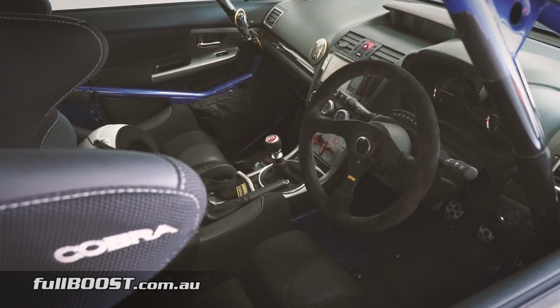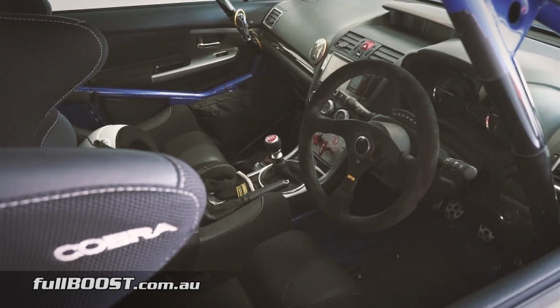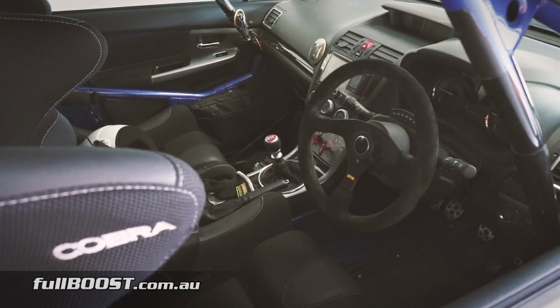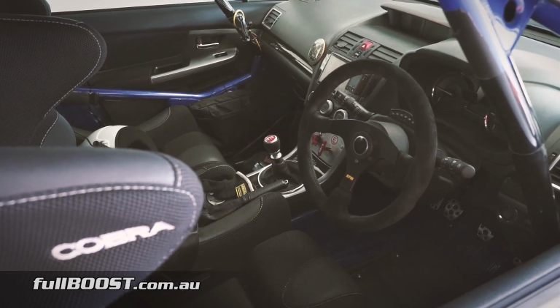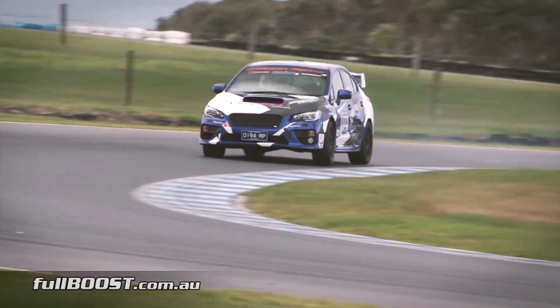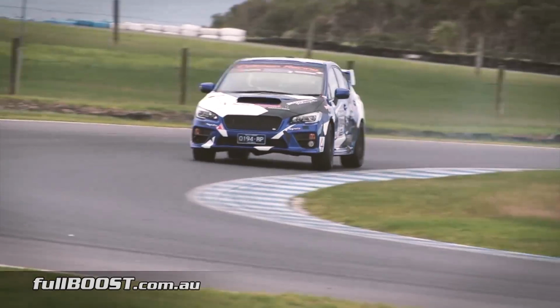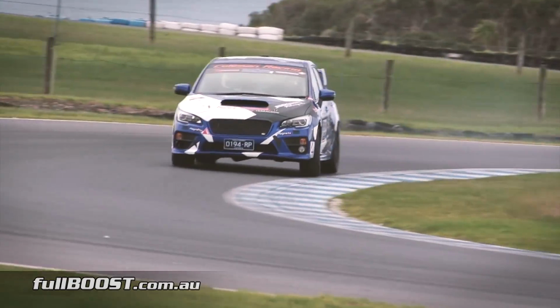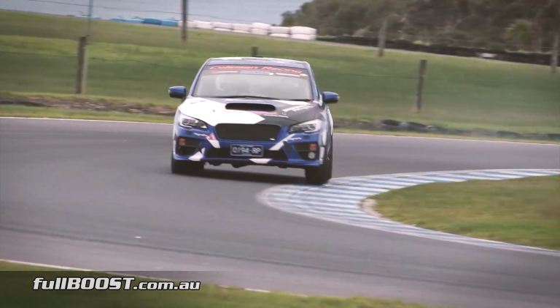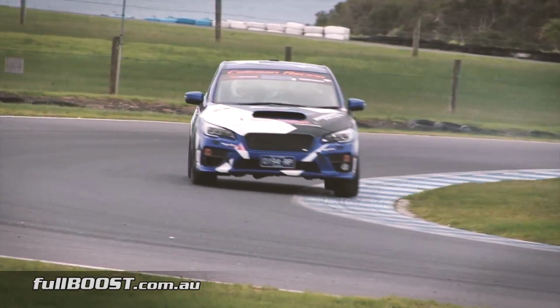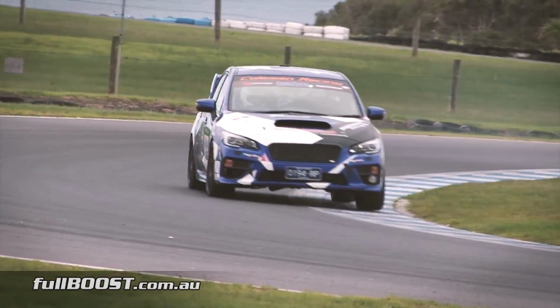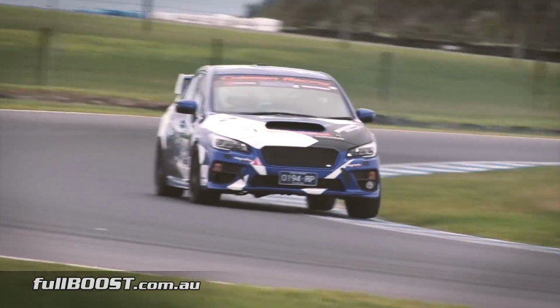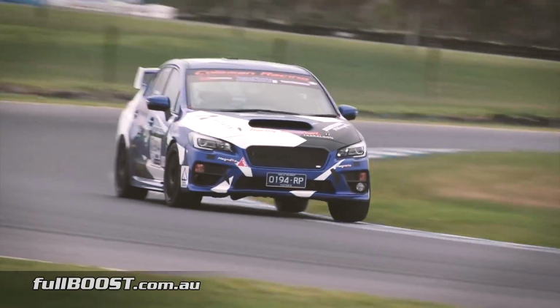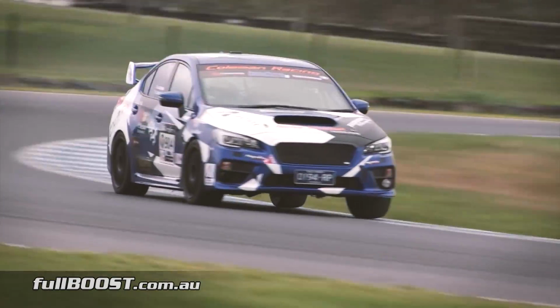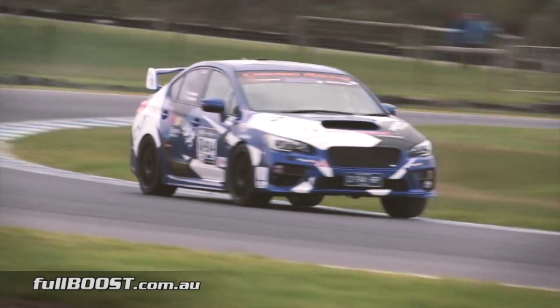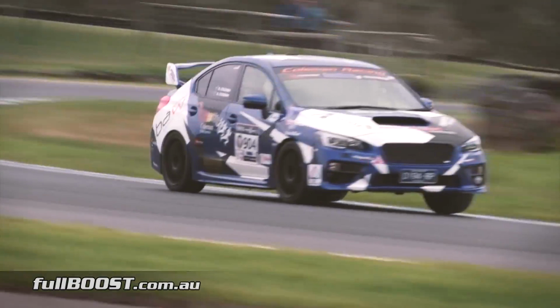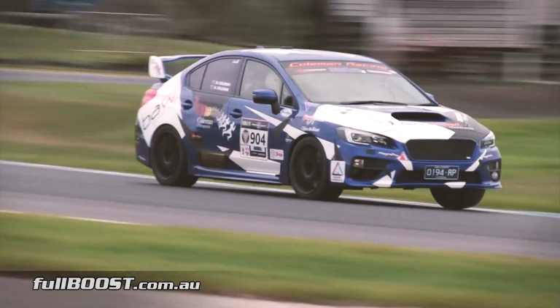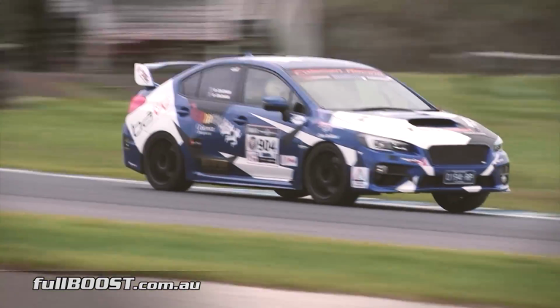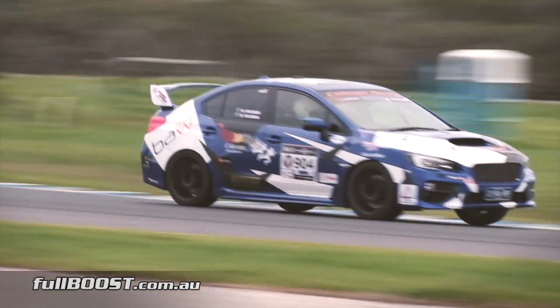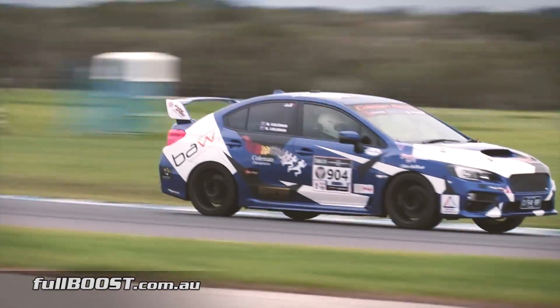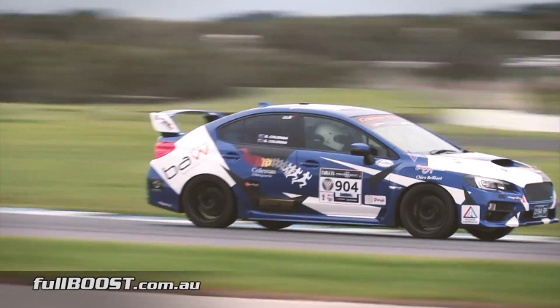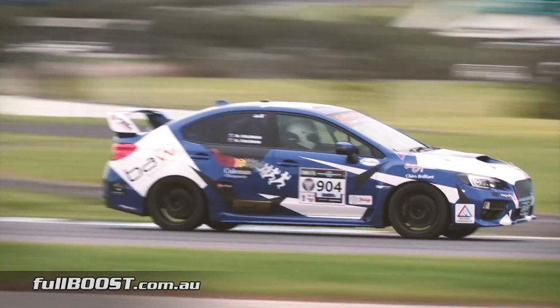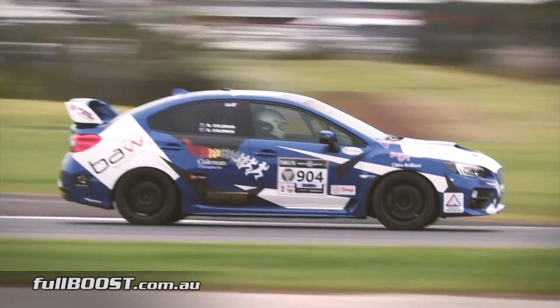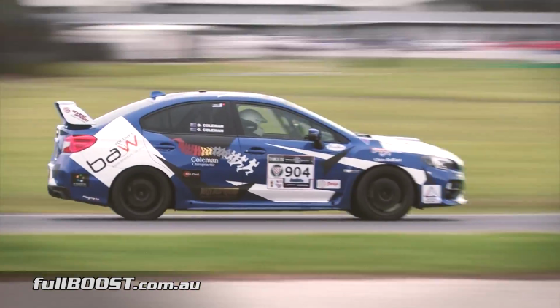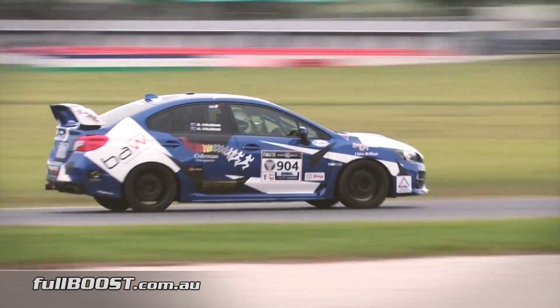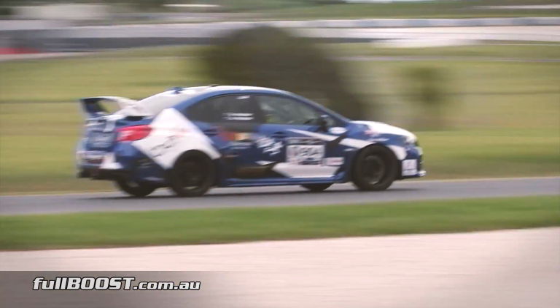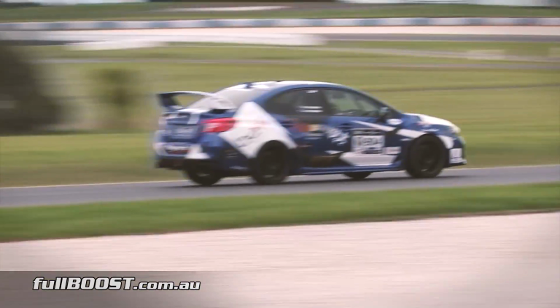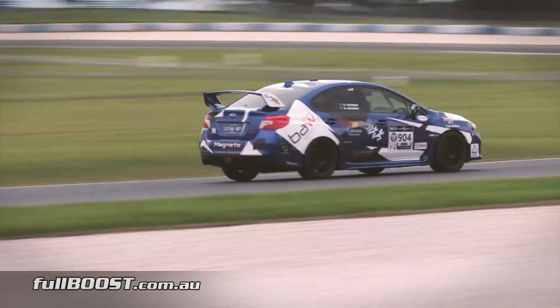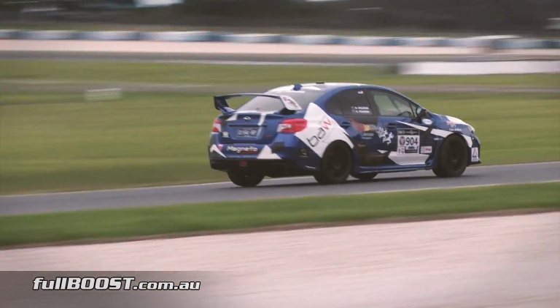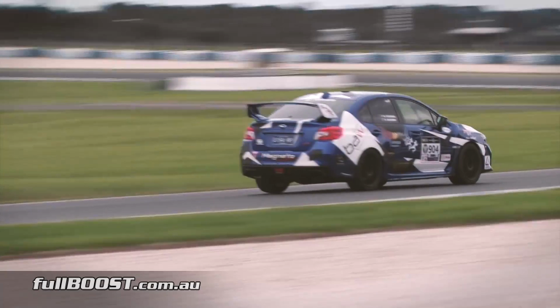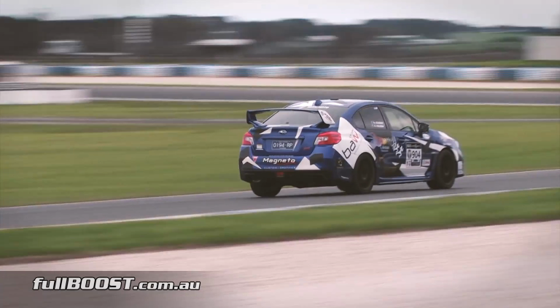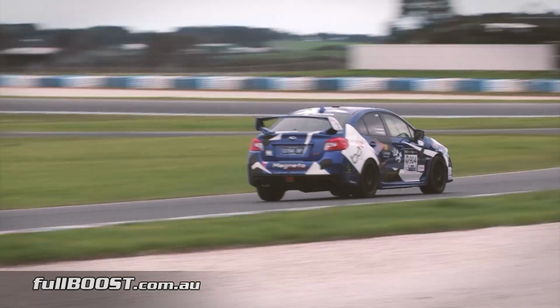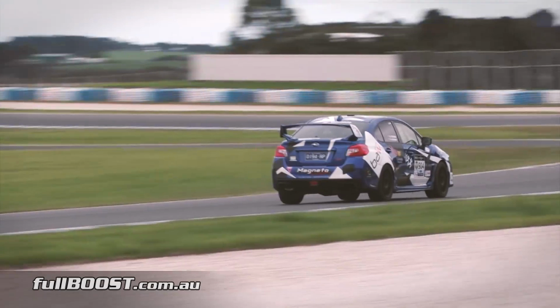Even in Tarmac Rally trim, the Subaru recorded a strong lap time at the Phillip Island Grand Prix circuit.